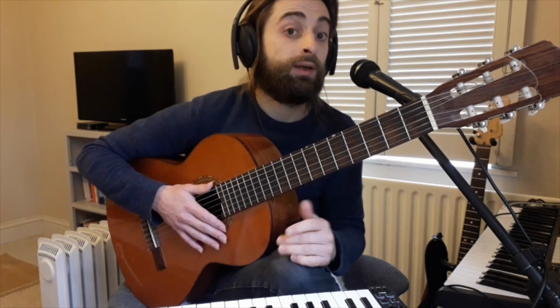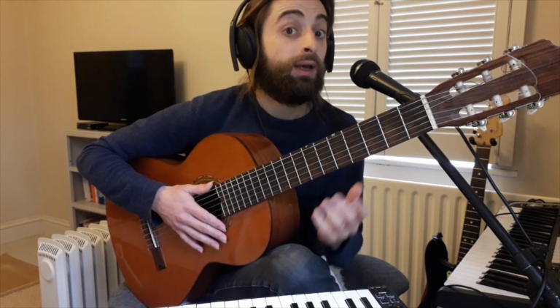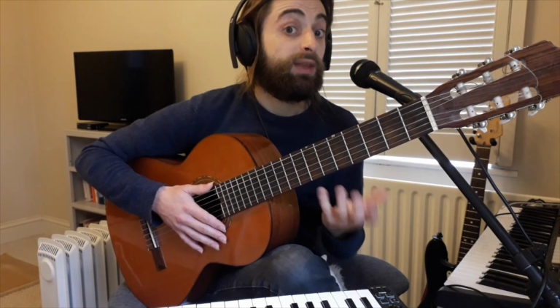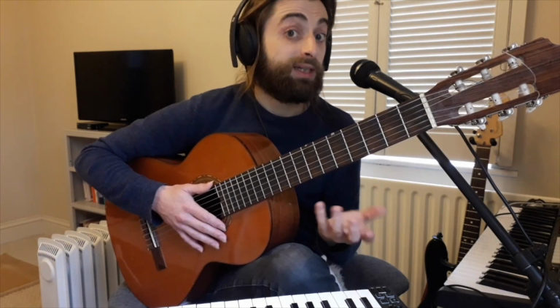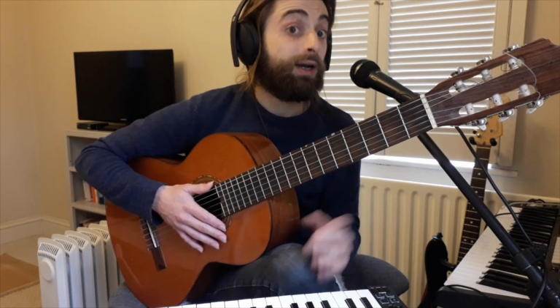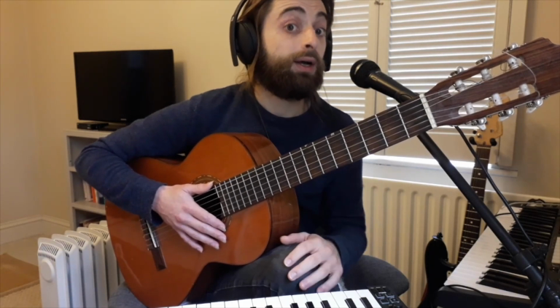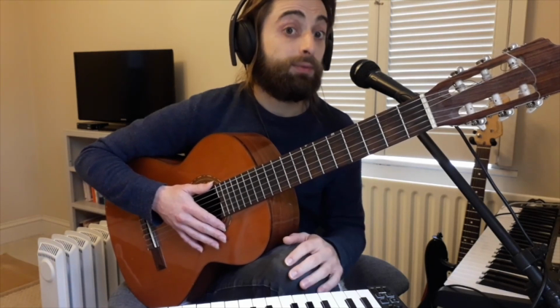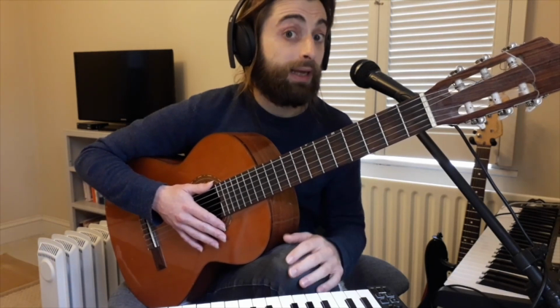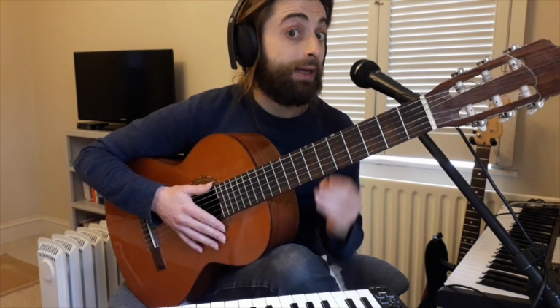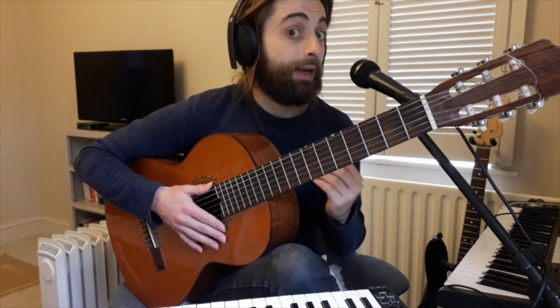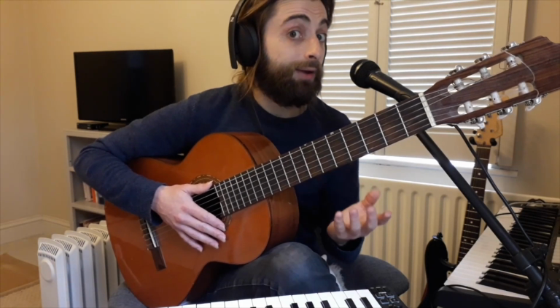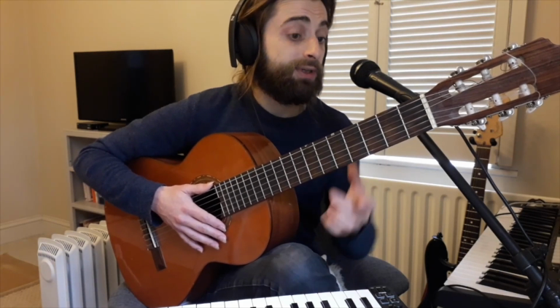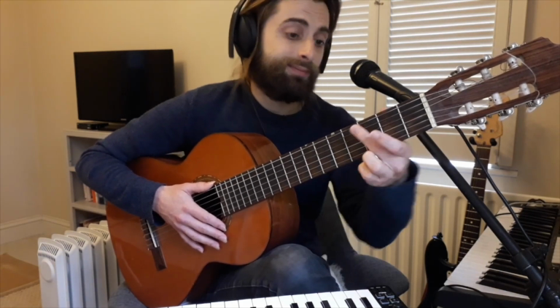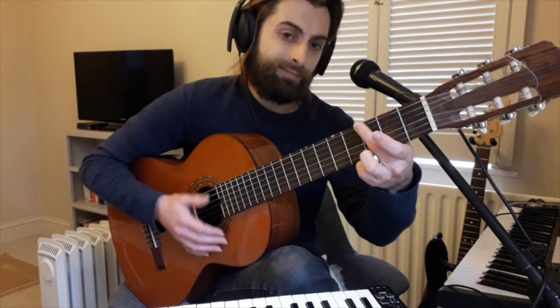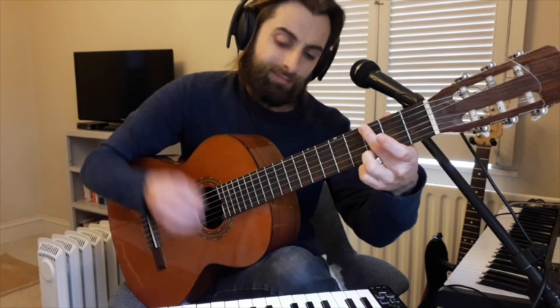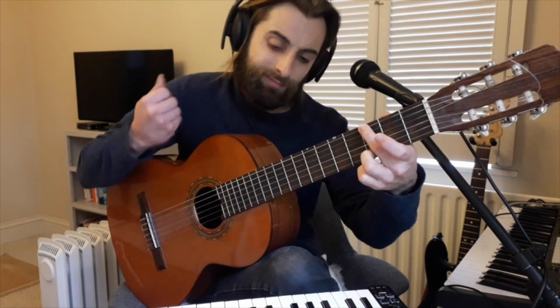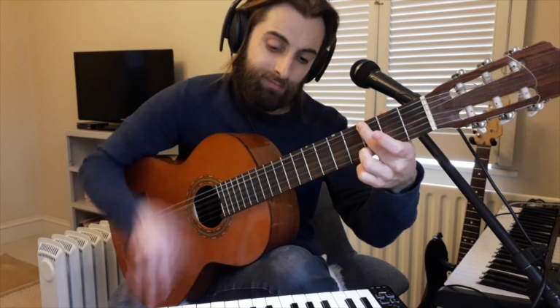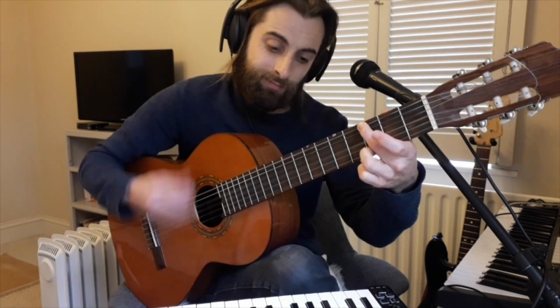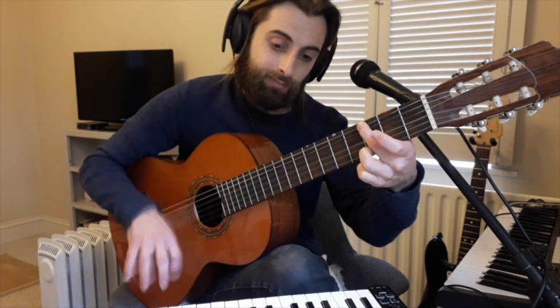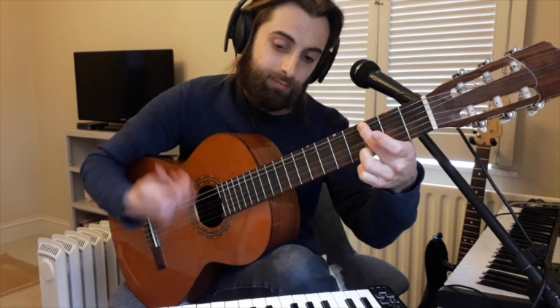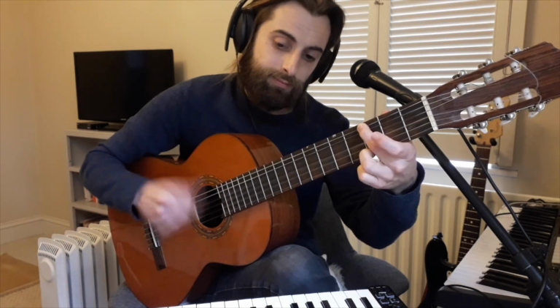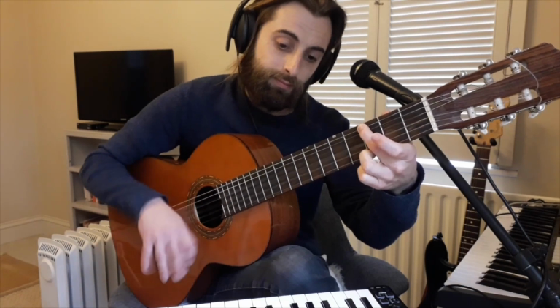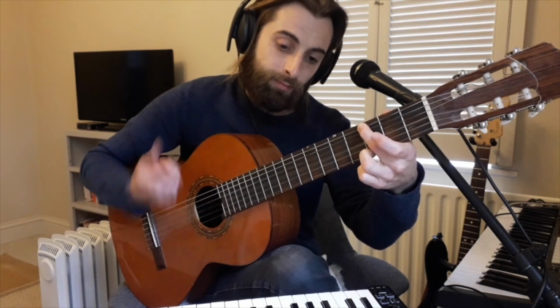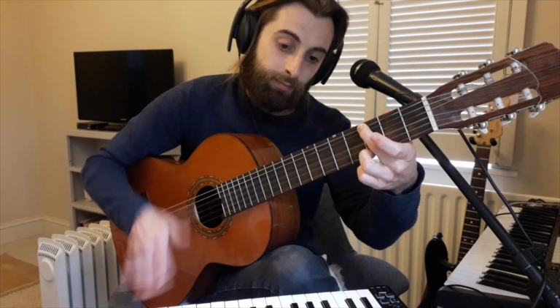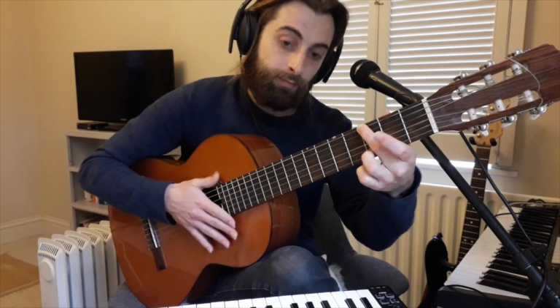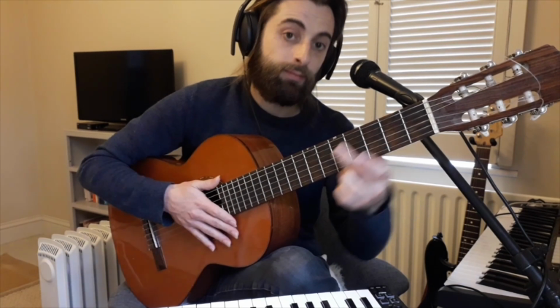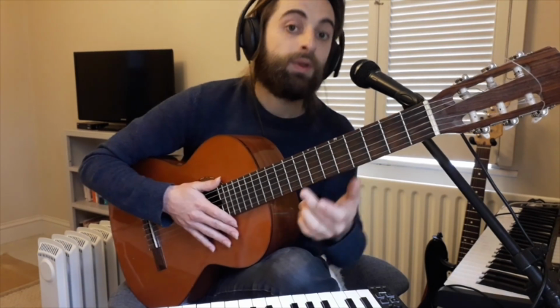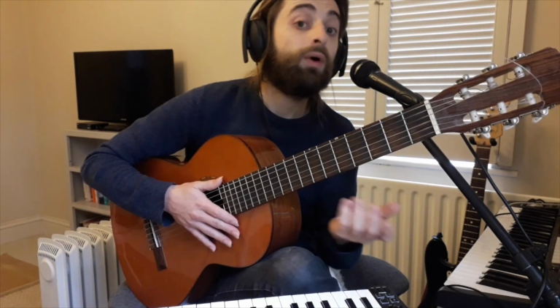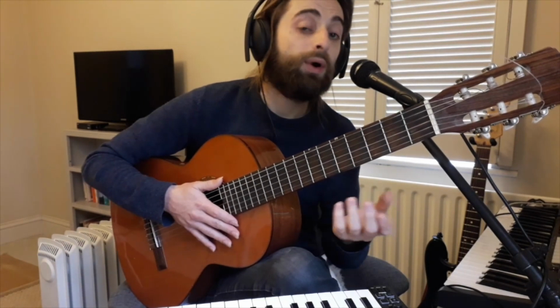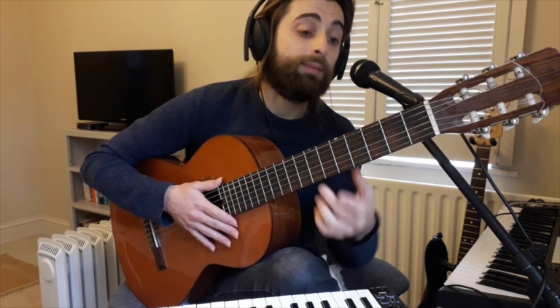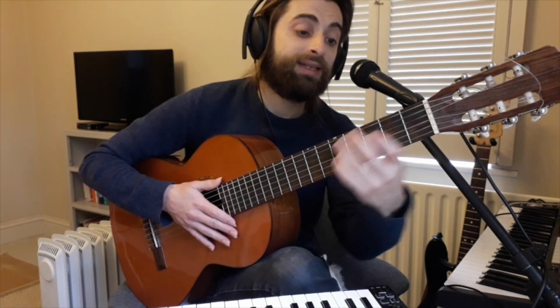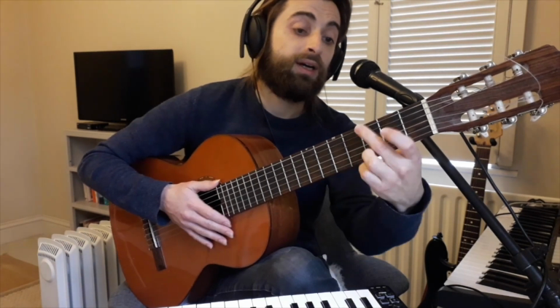The guitar can also play loud or you can play soft.